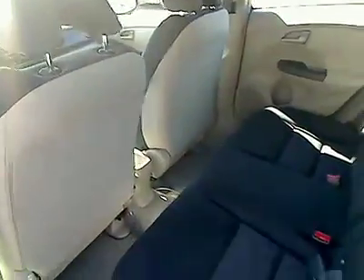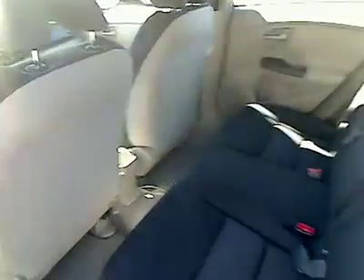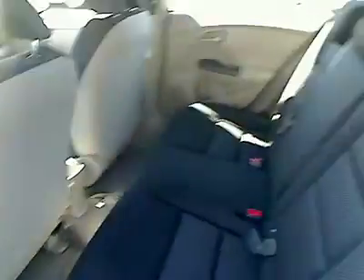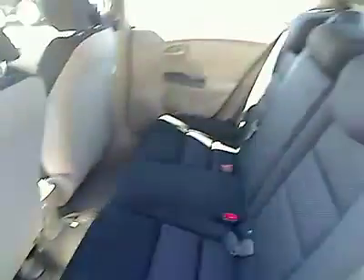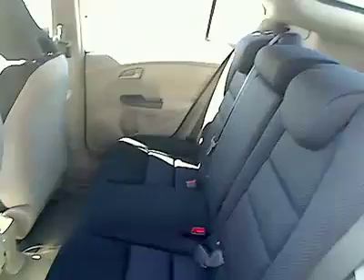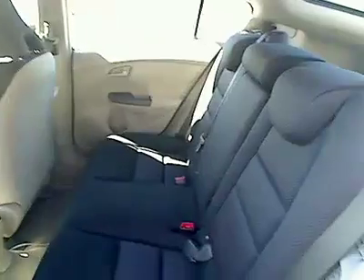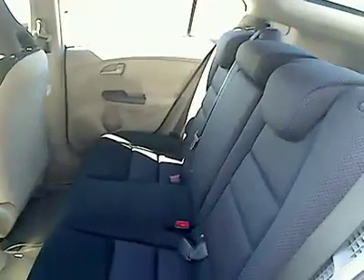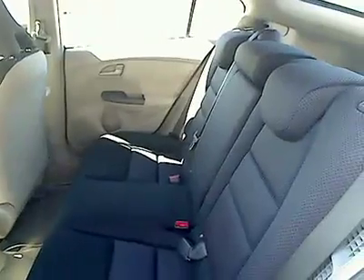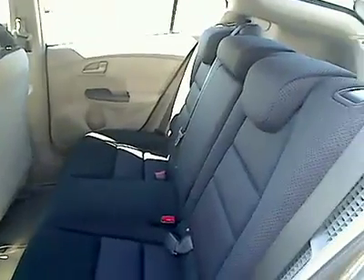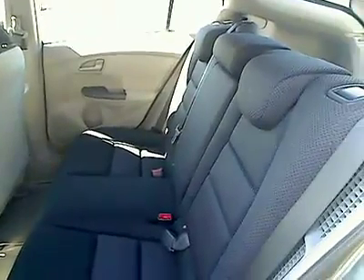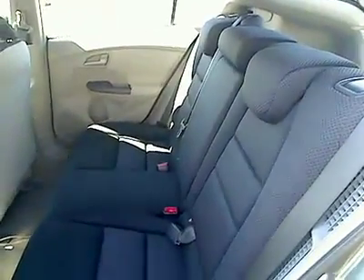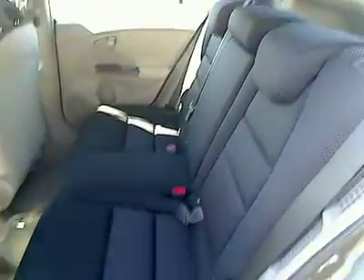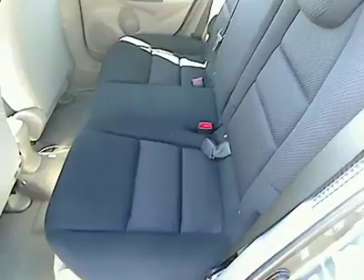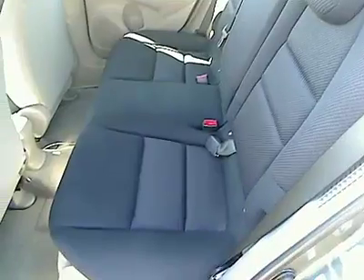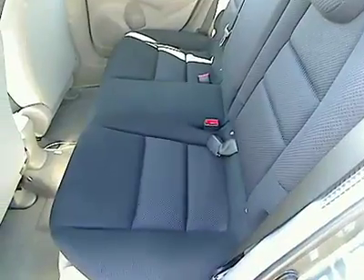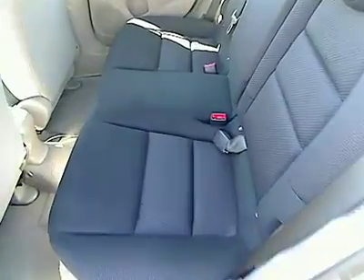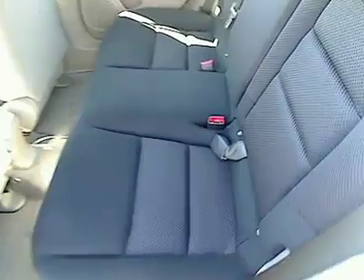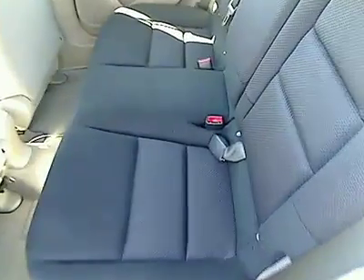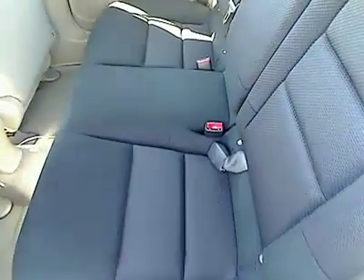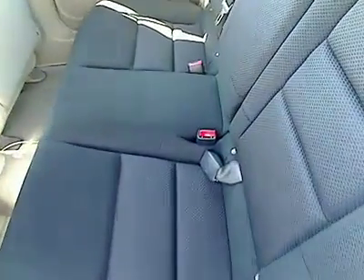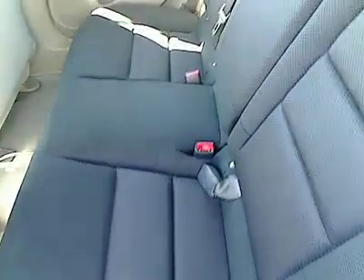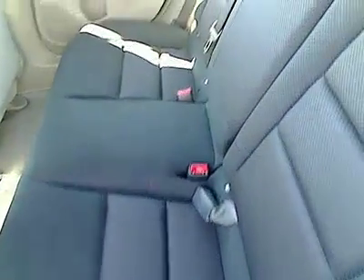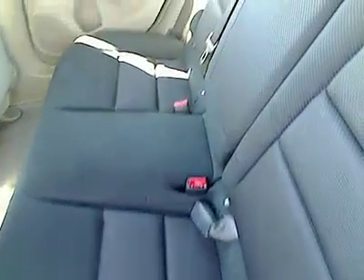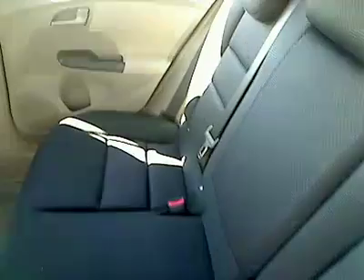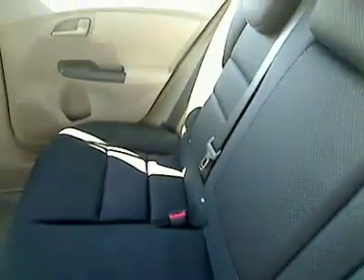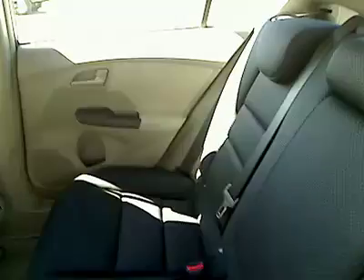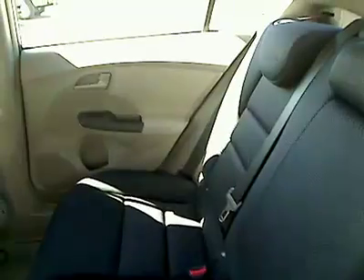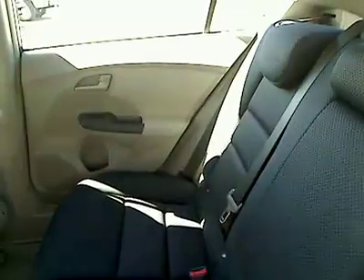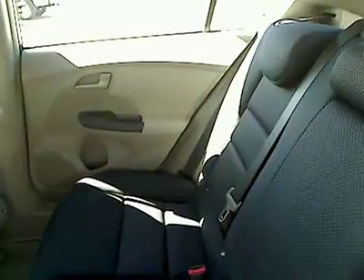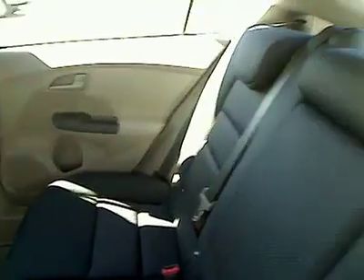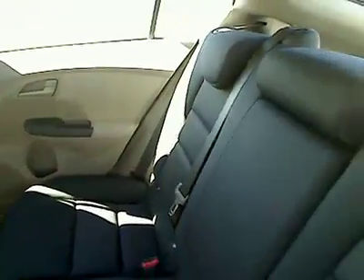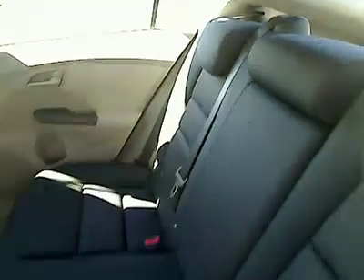Tachometer. Power mirrors. Heads up display. Rear wiper. Privacy glass.